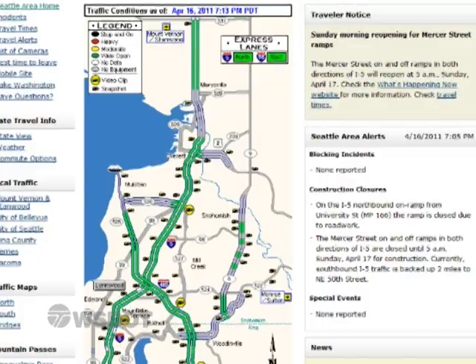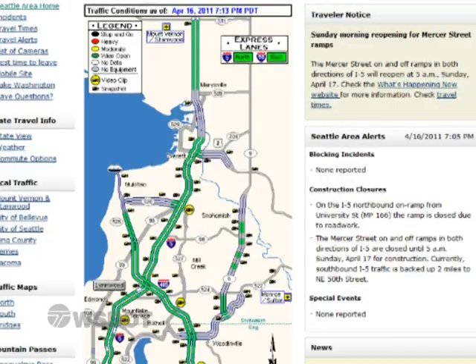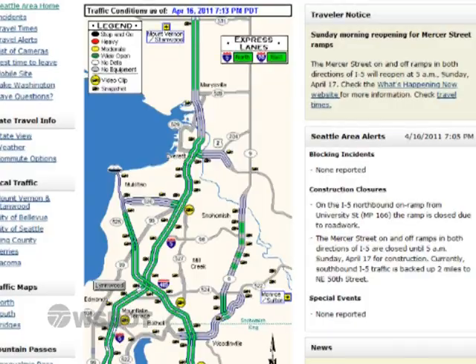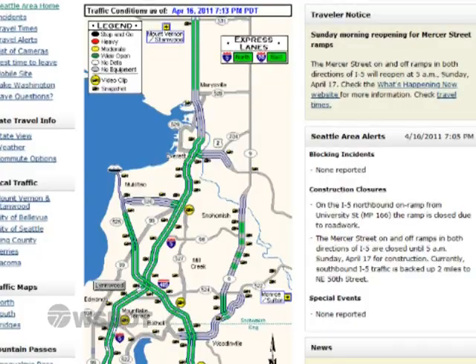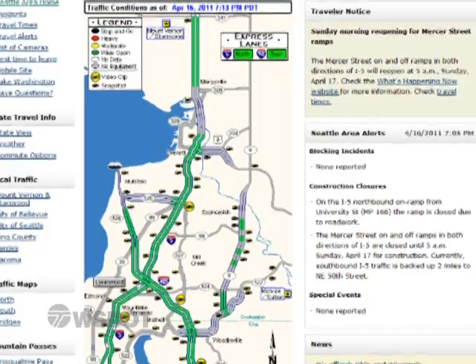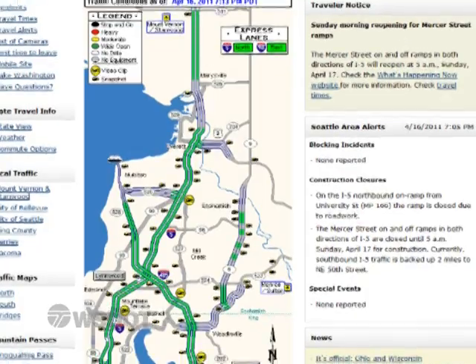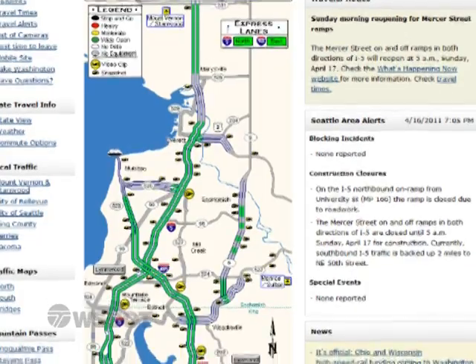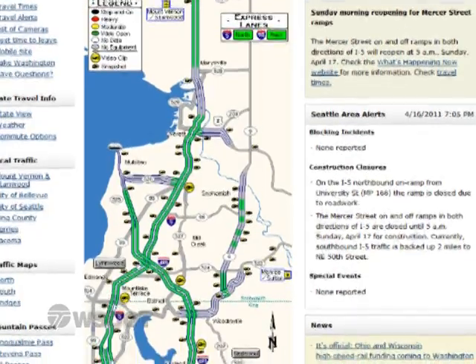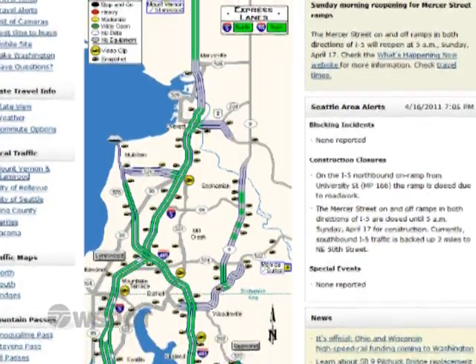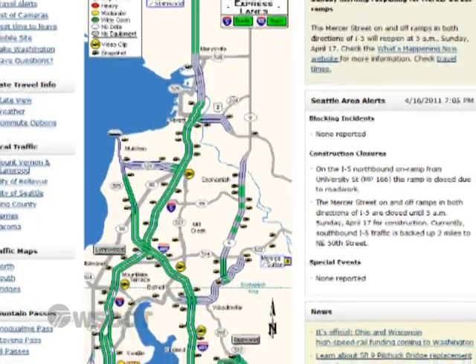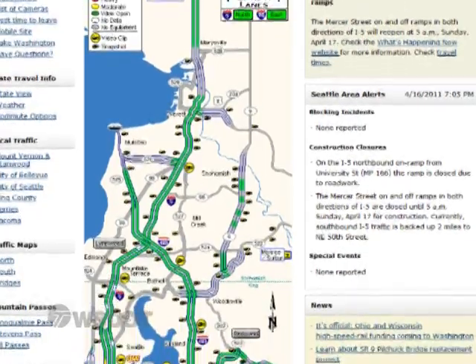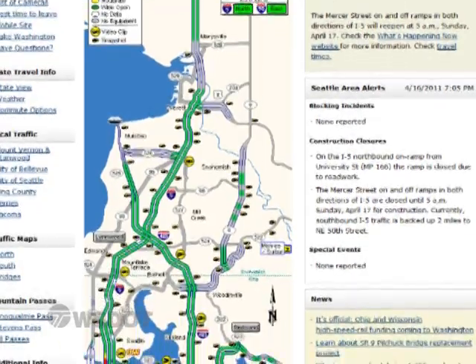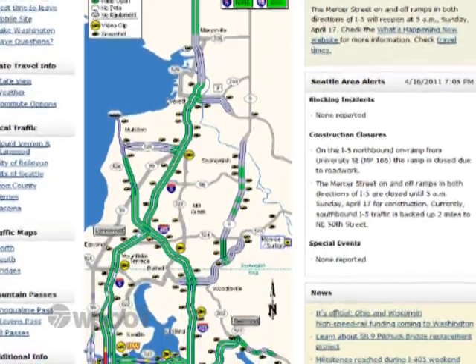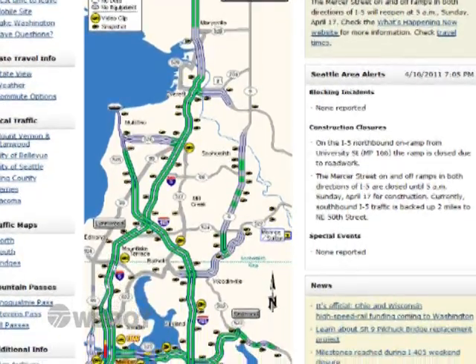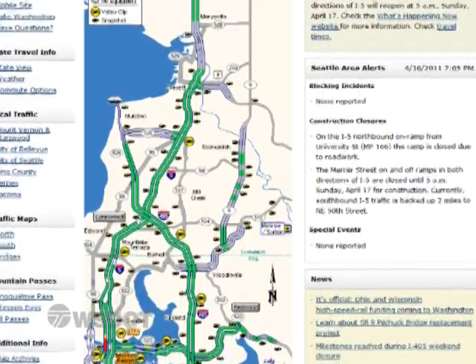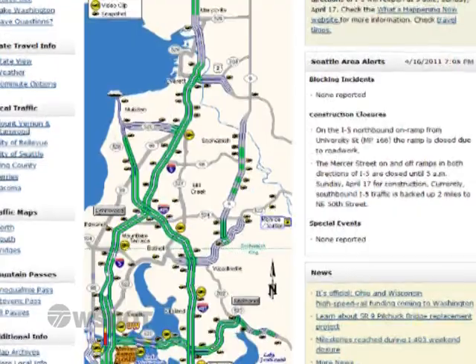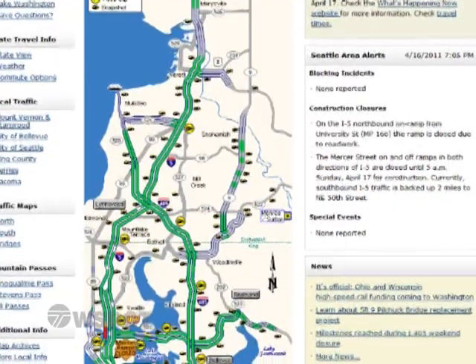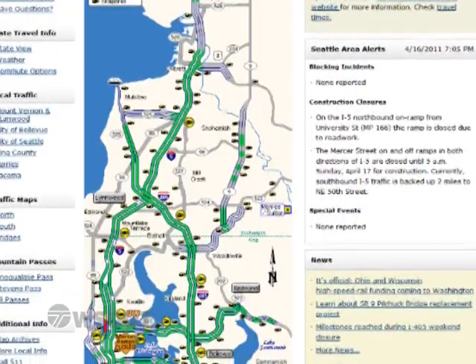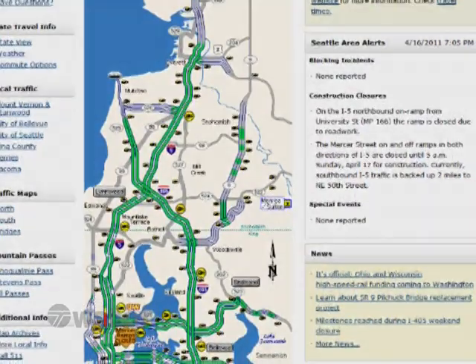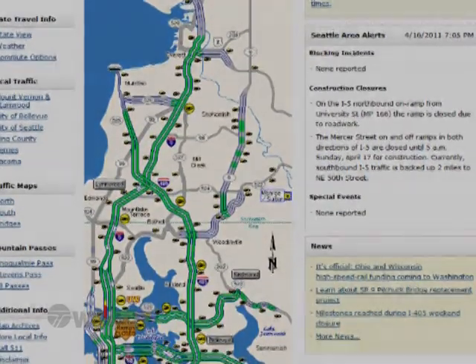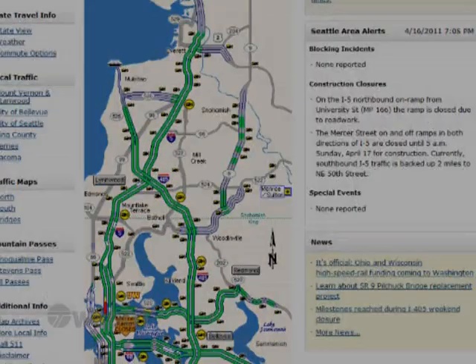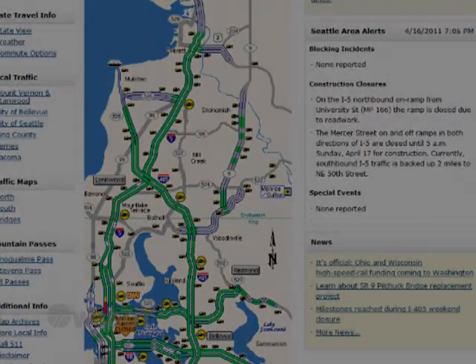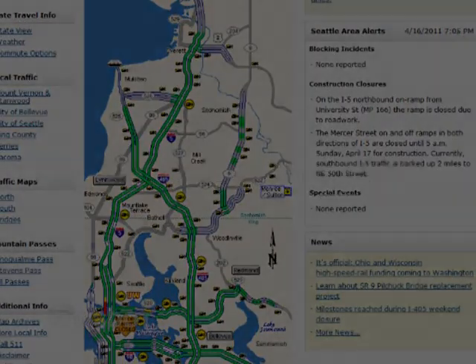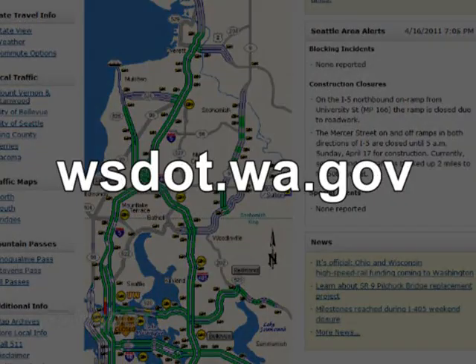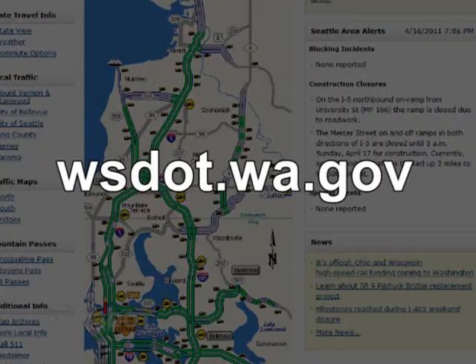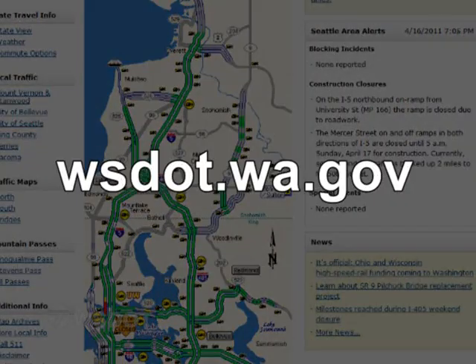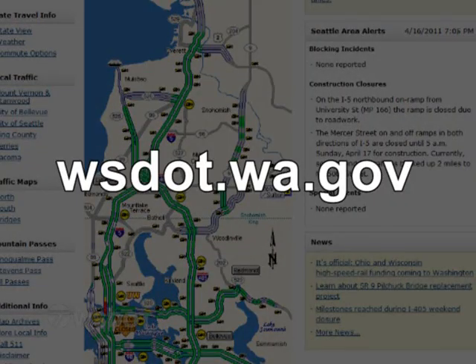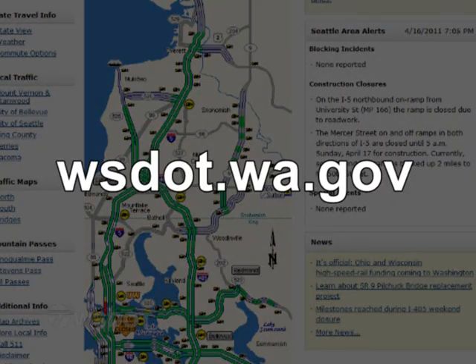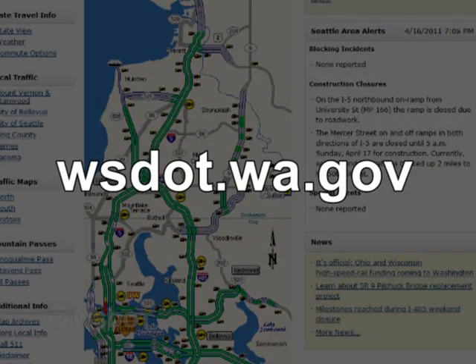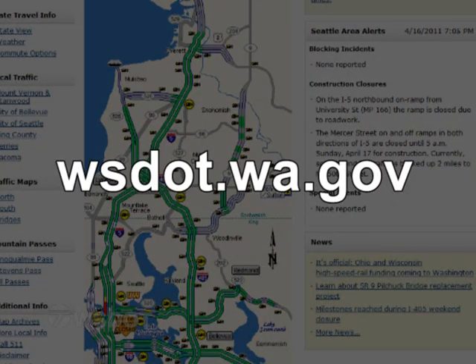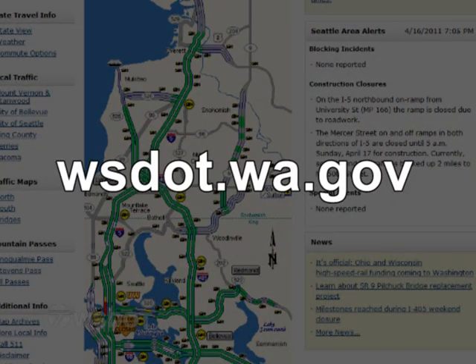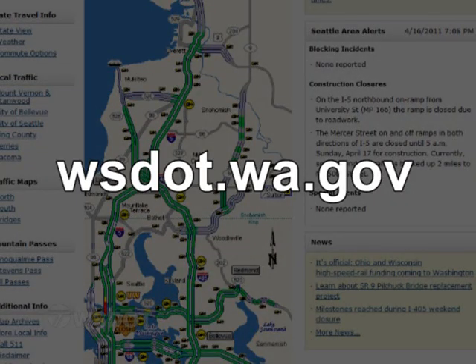Be sure to stay on top of construction closures this summer. Know before you go, and check our website for the most current information.